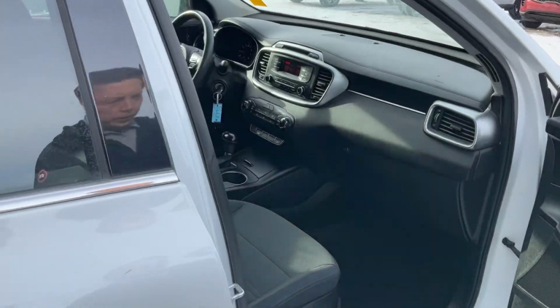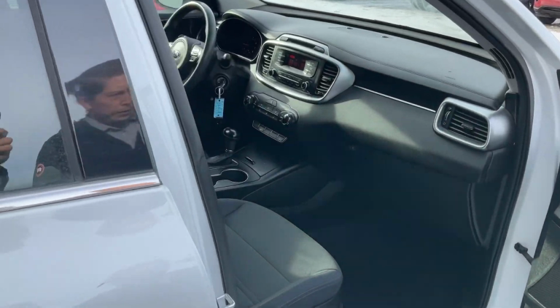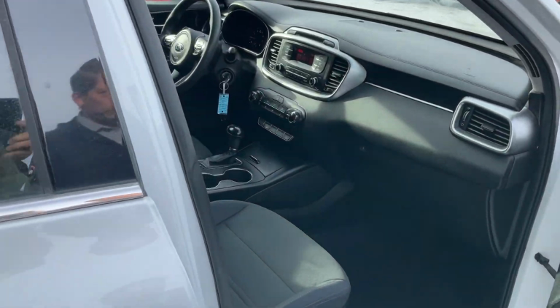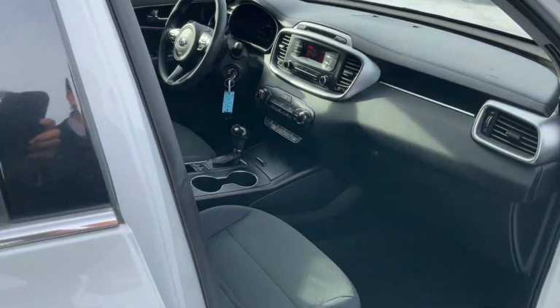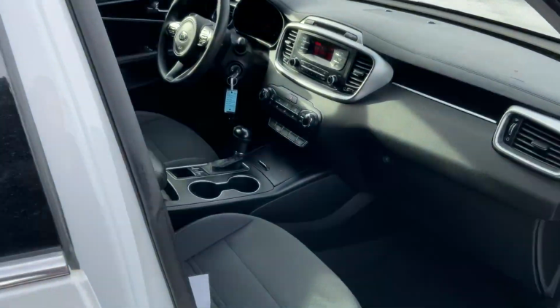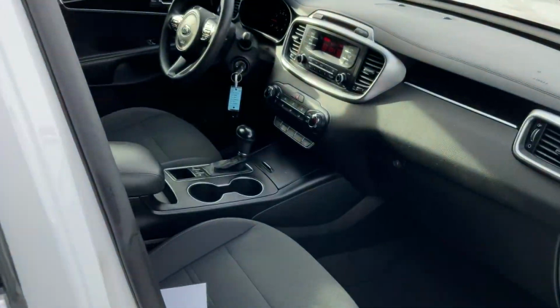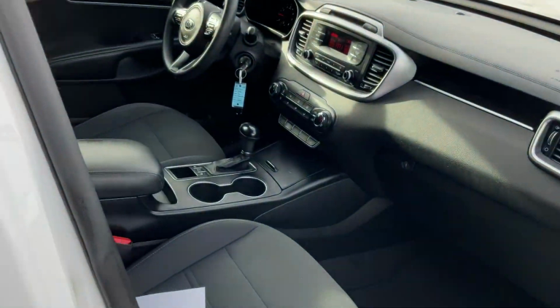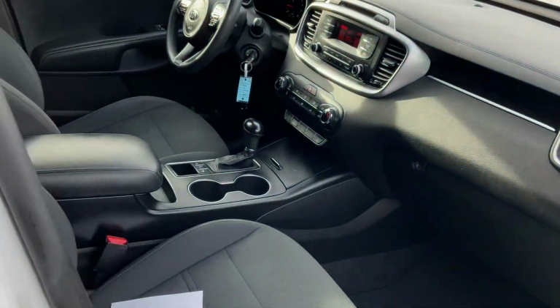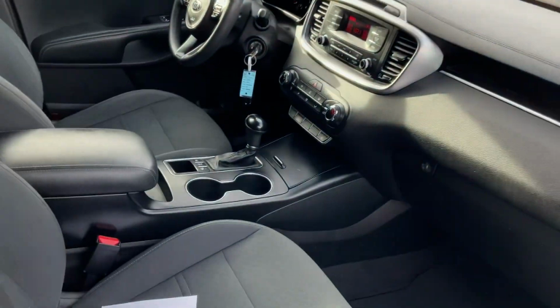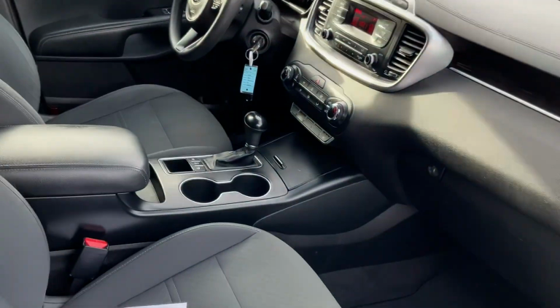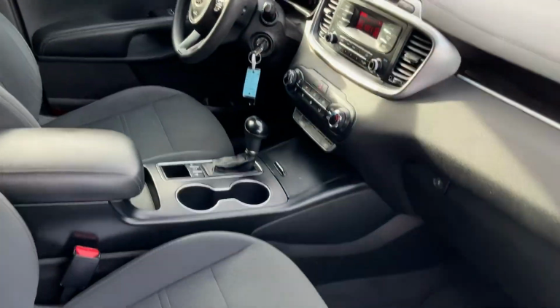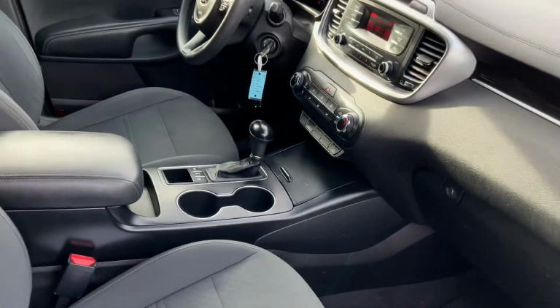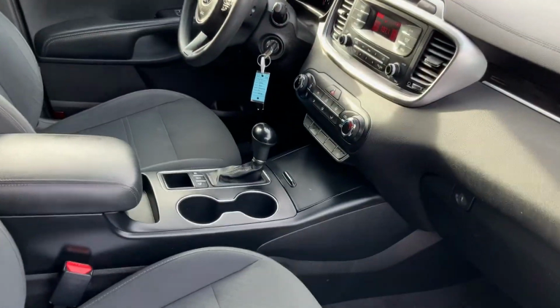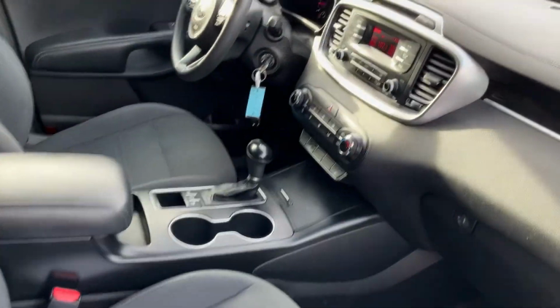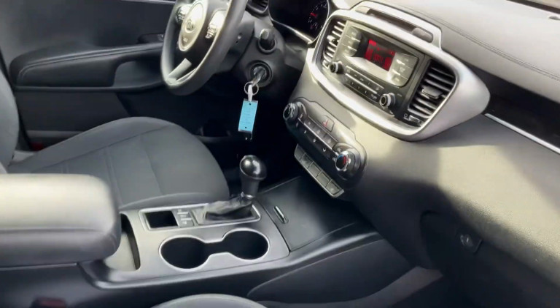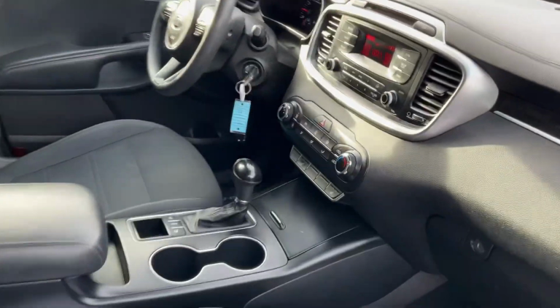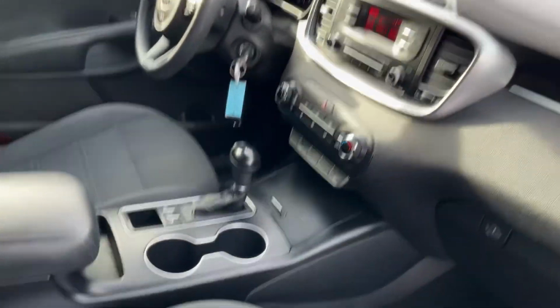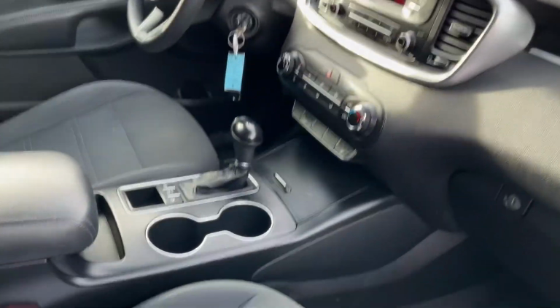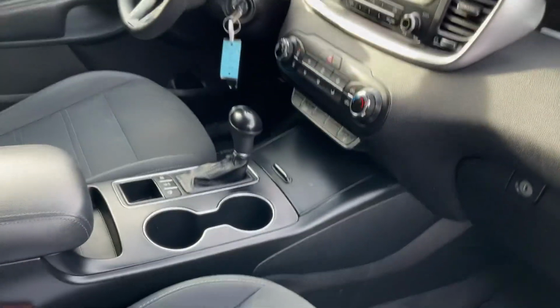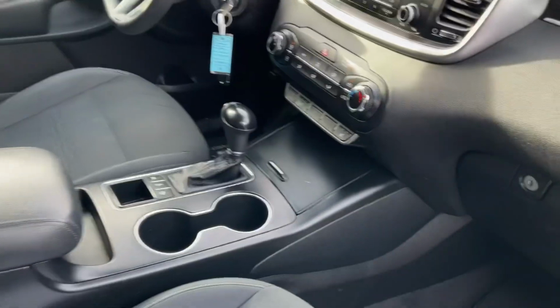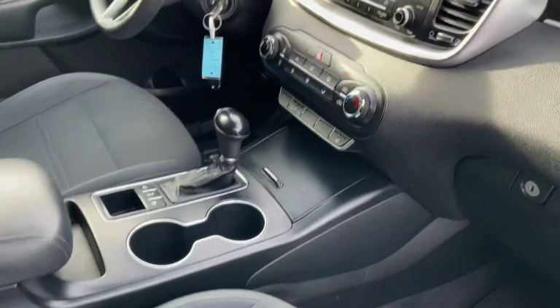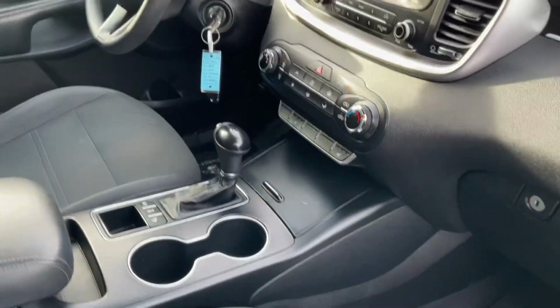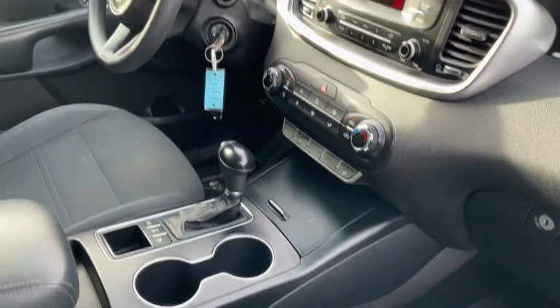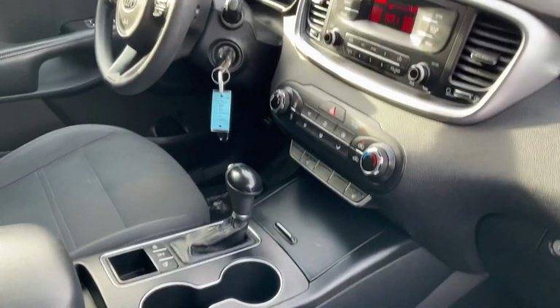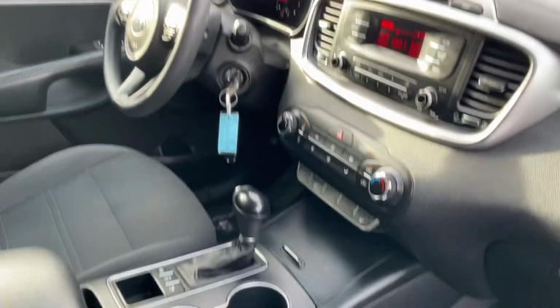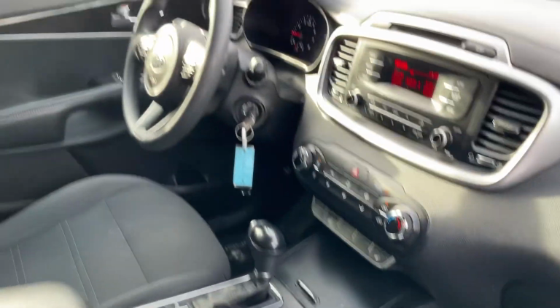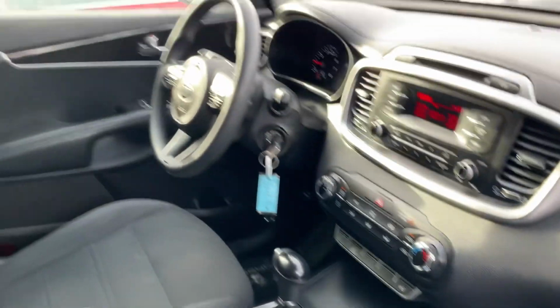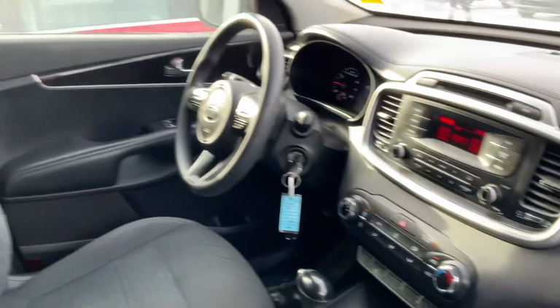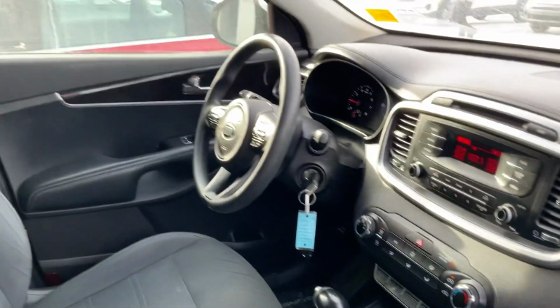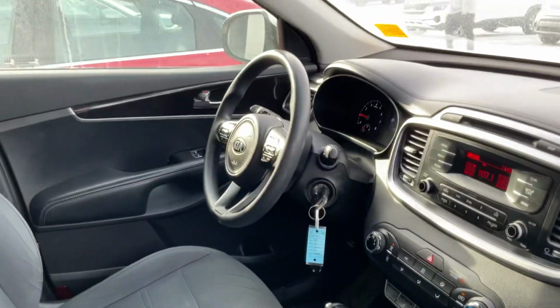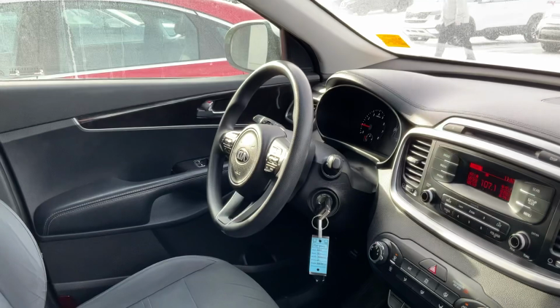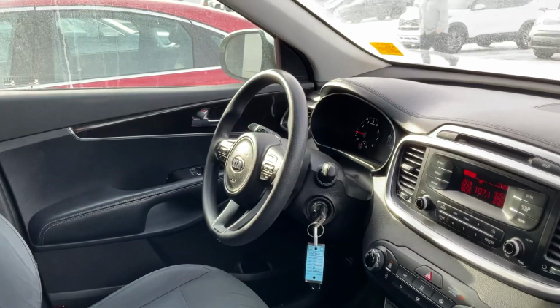As we get into the front passenger side again, the interior is in absolutely gorgeous condition.